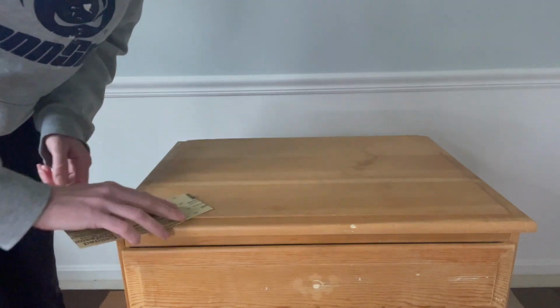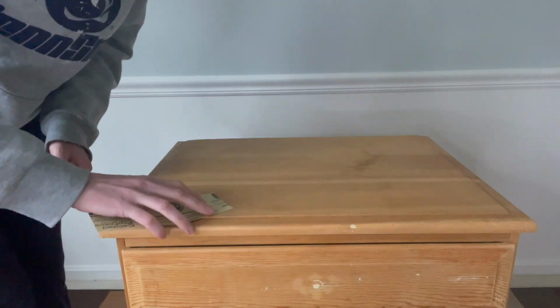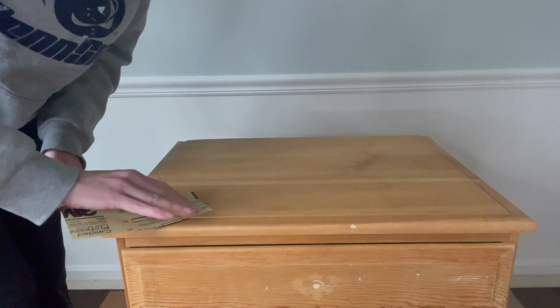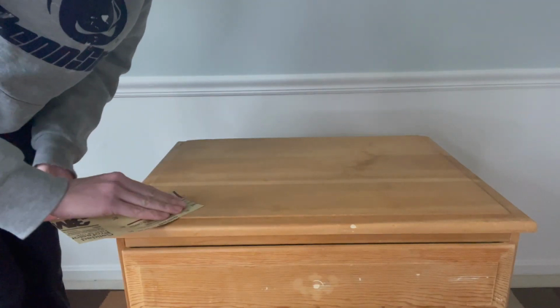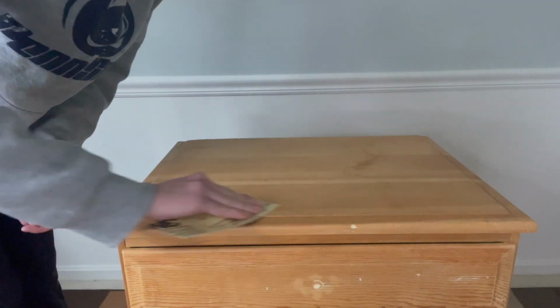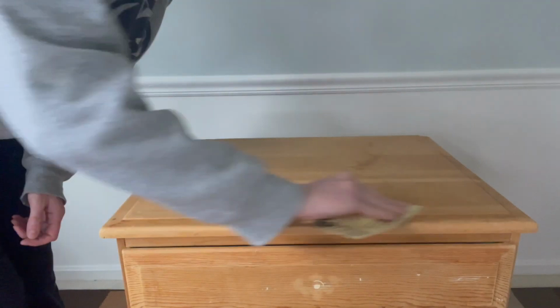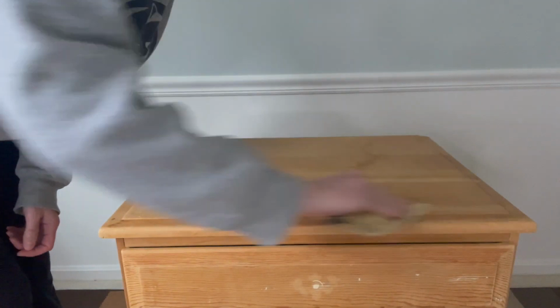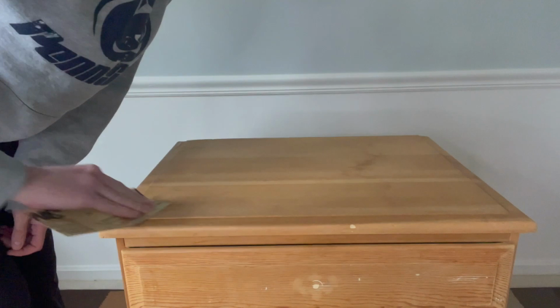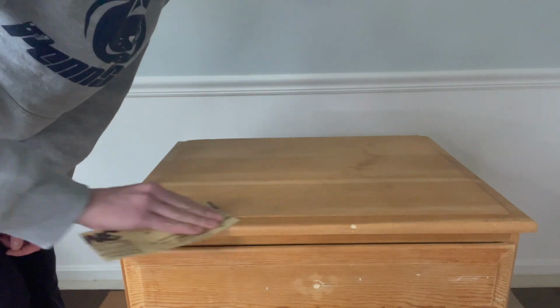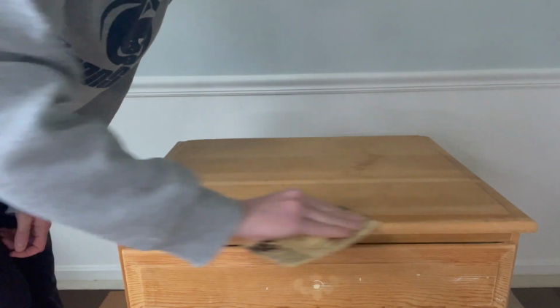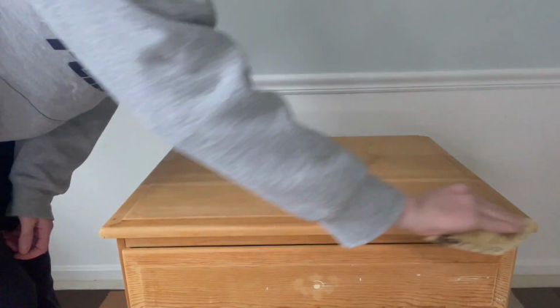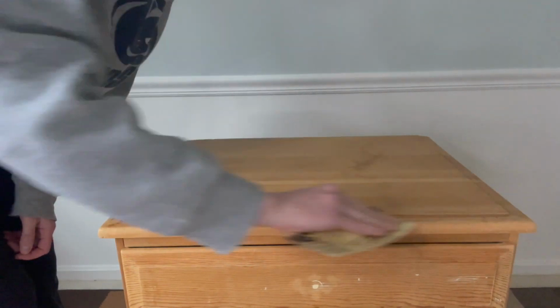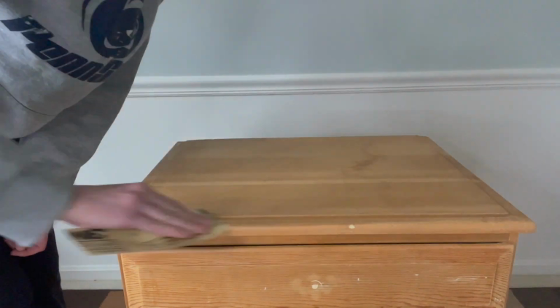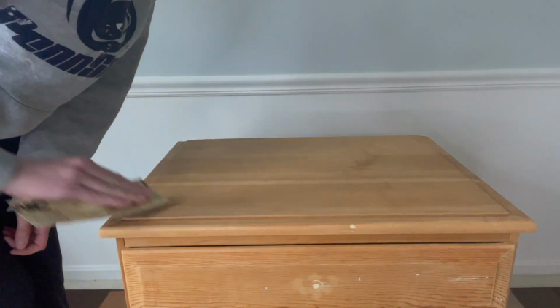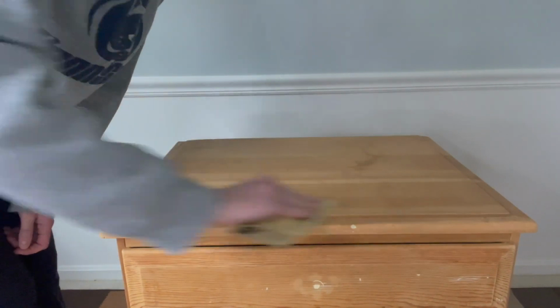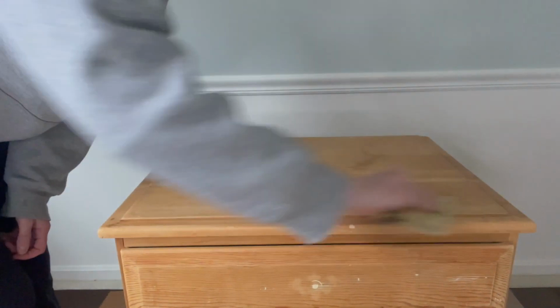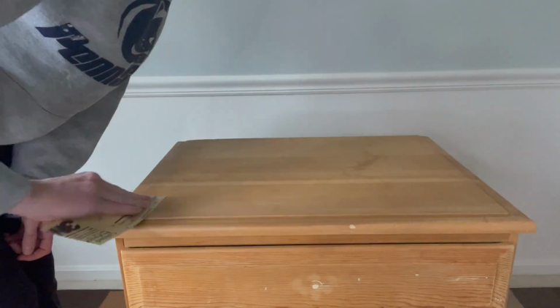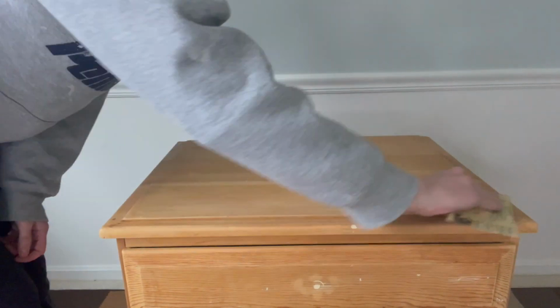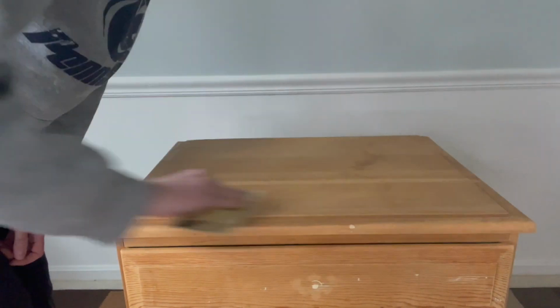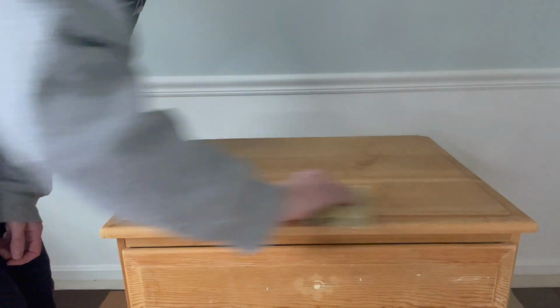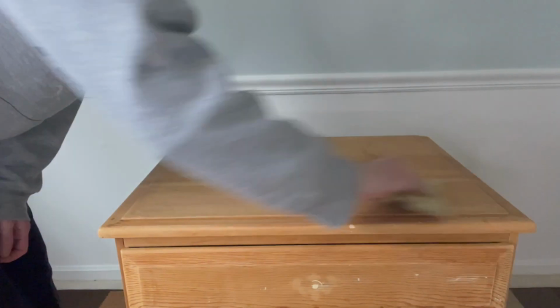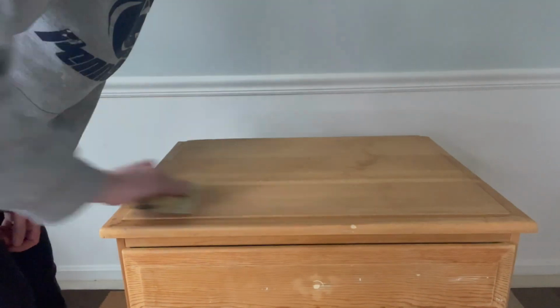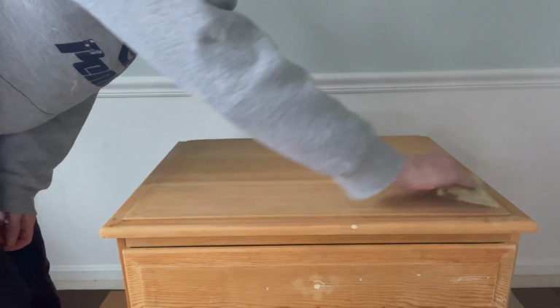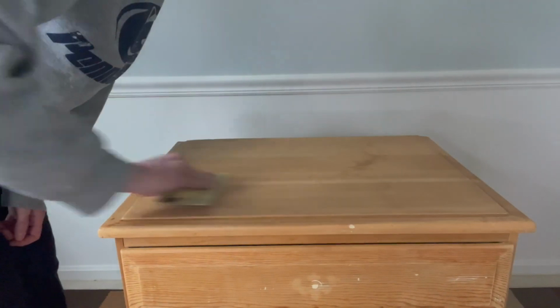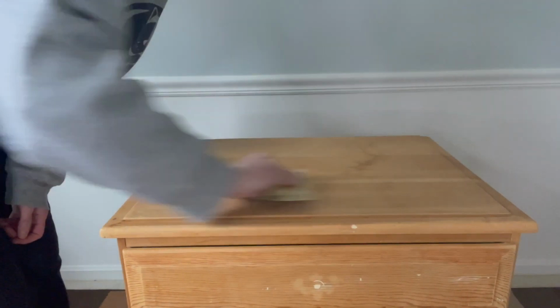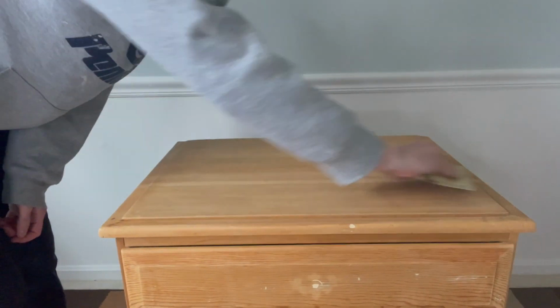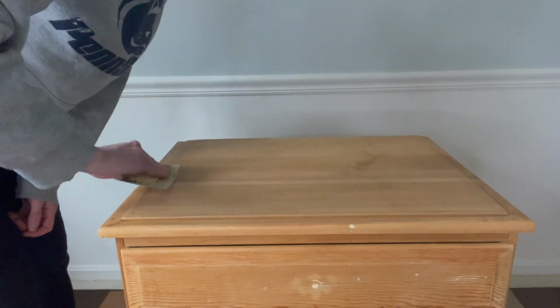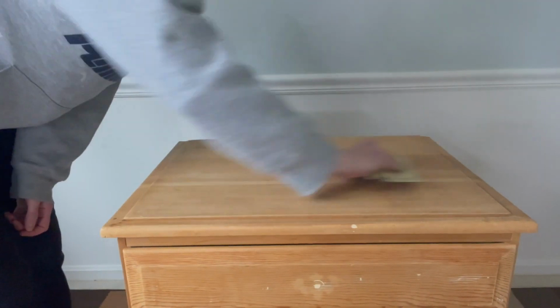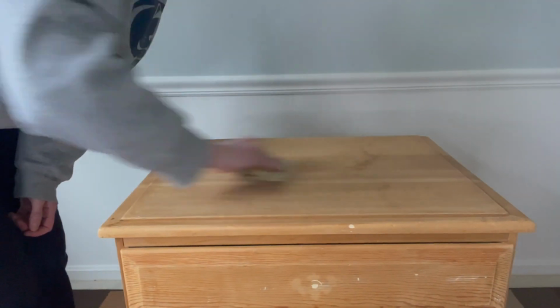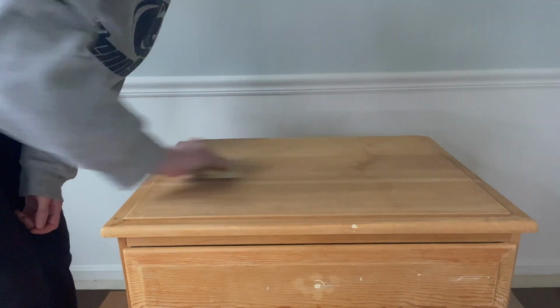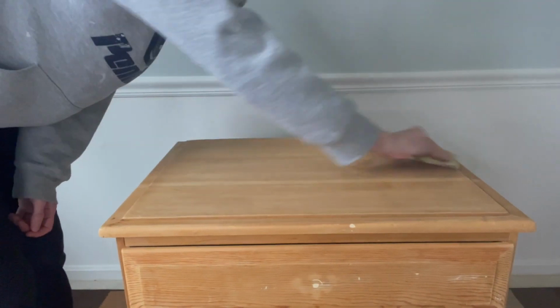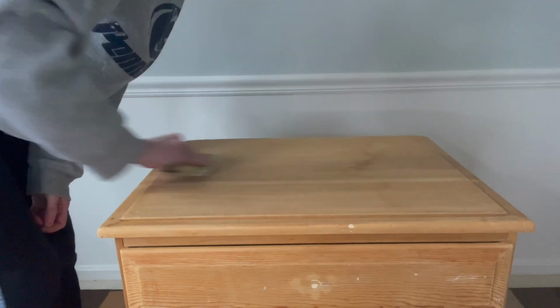I started with removing the batwing poles, filling in lots of nicks and holes, and doing a thorough sanding.